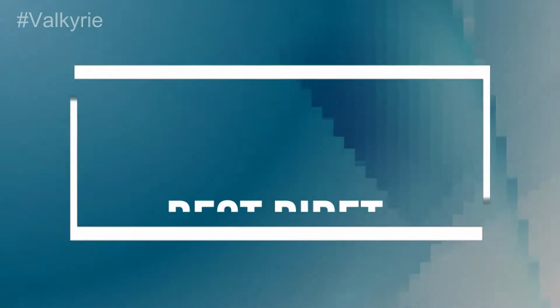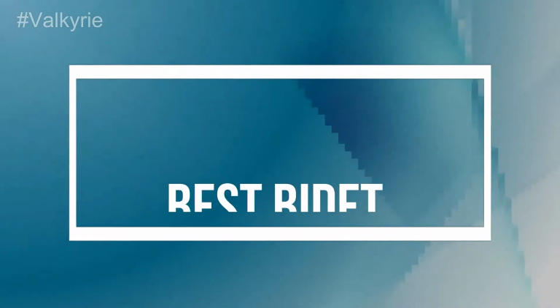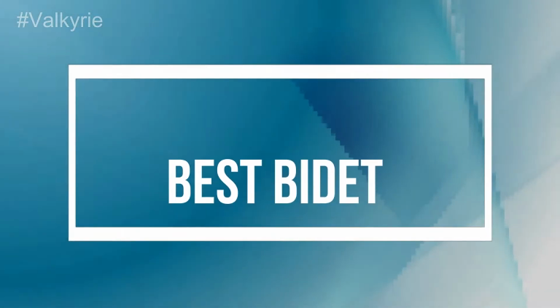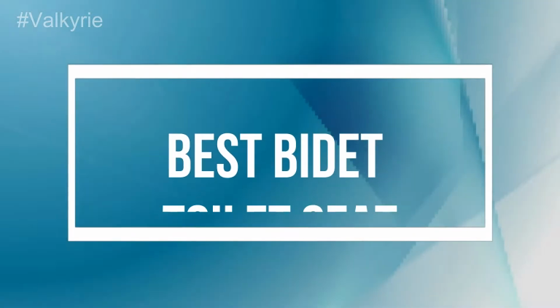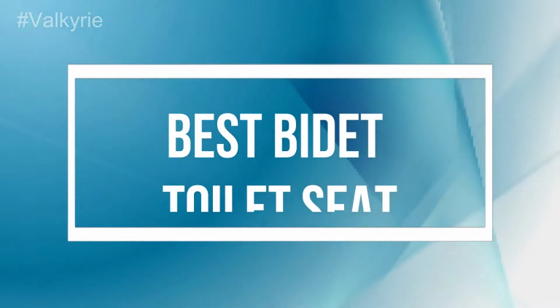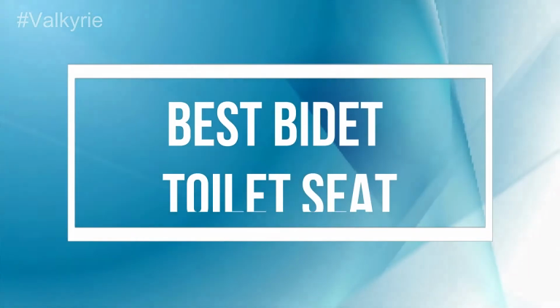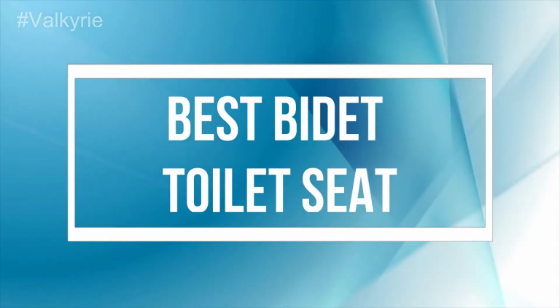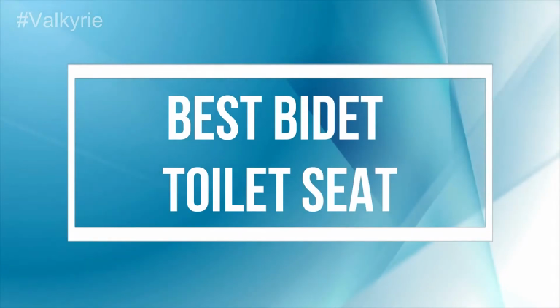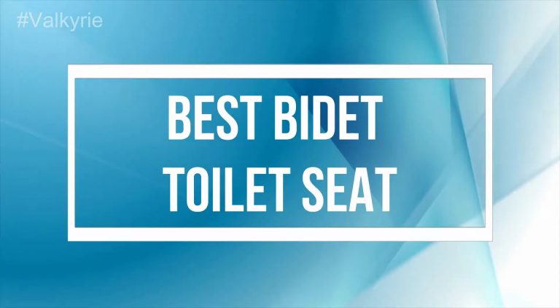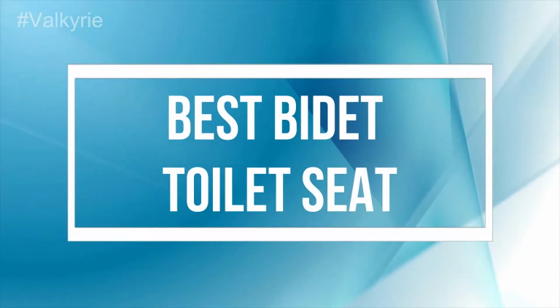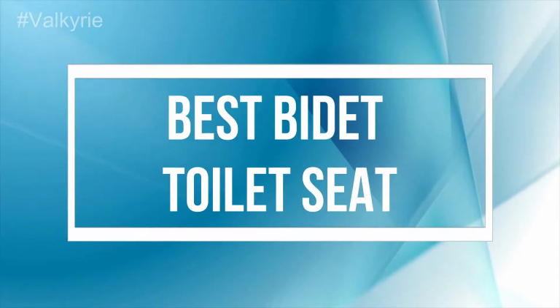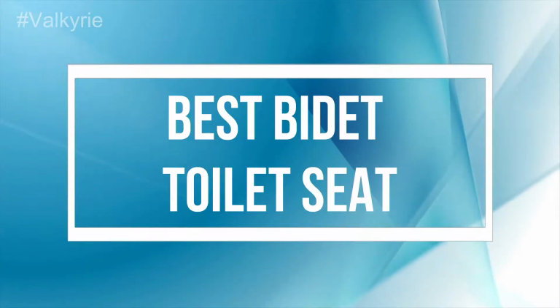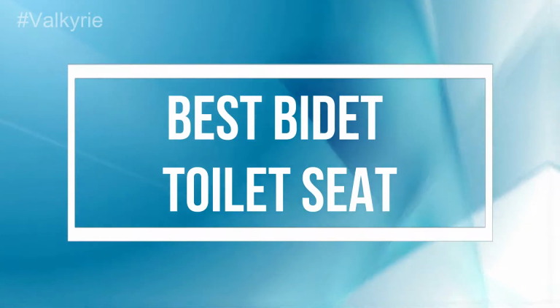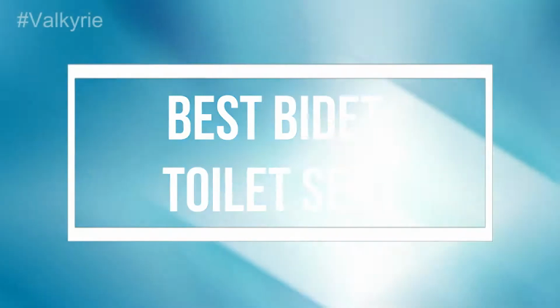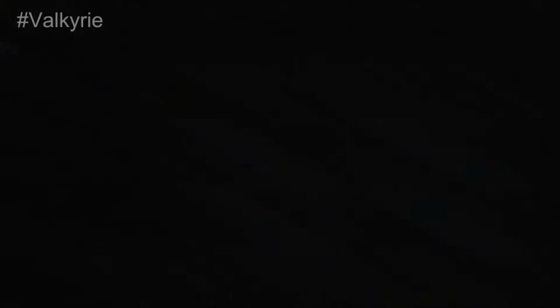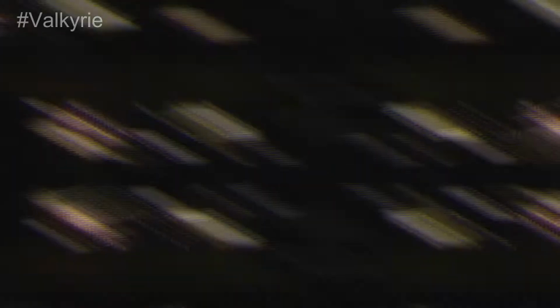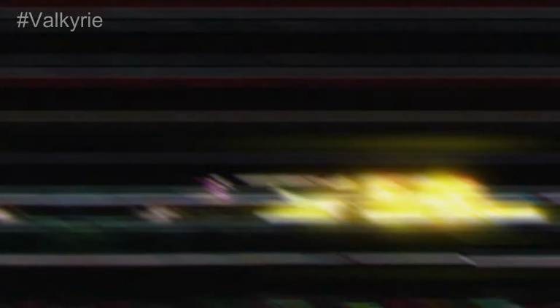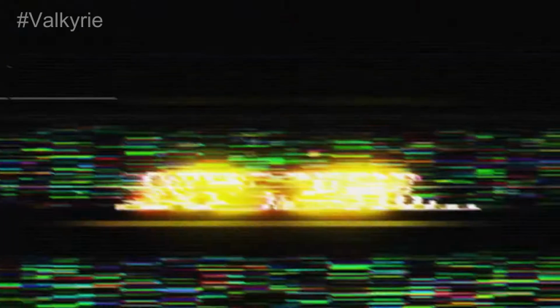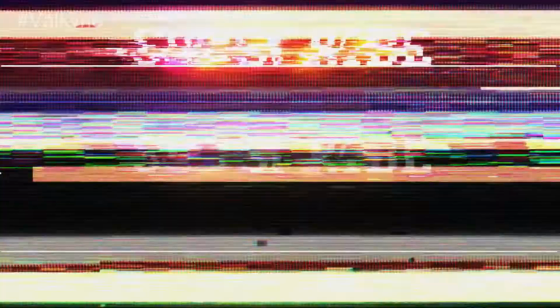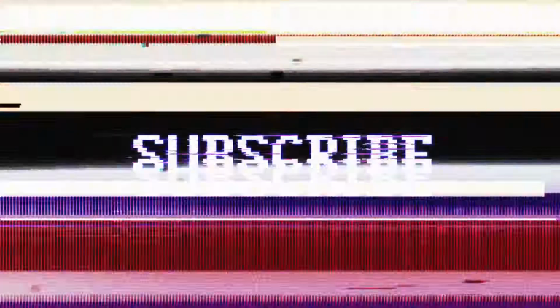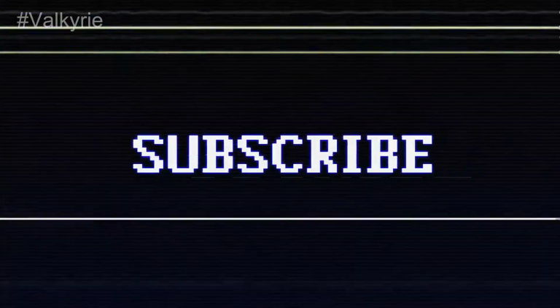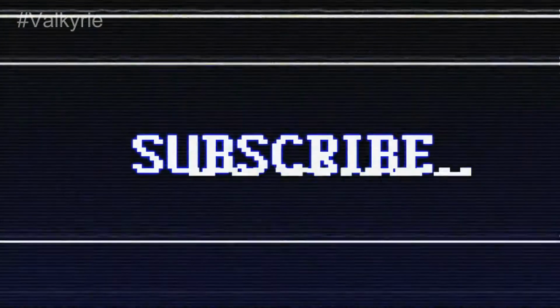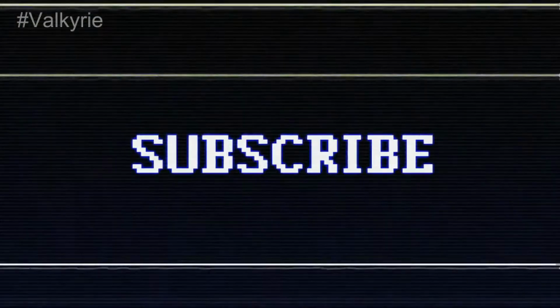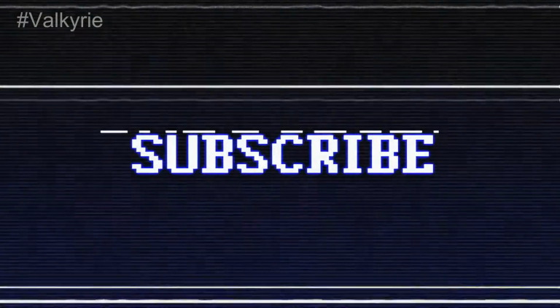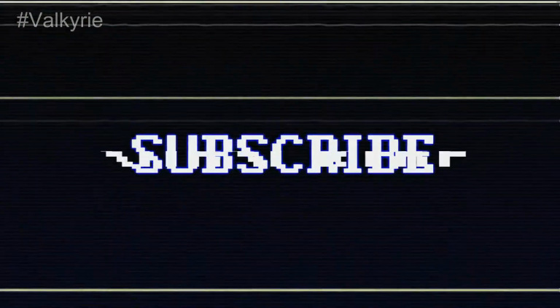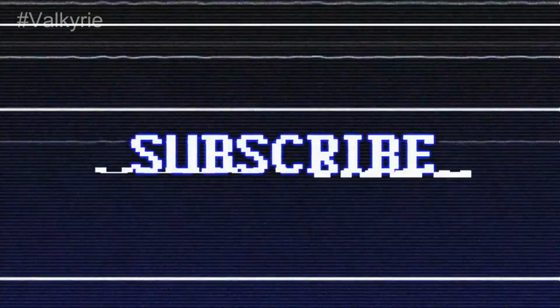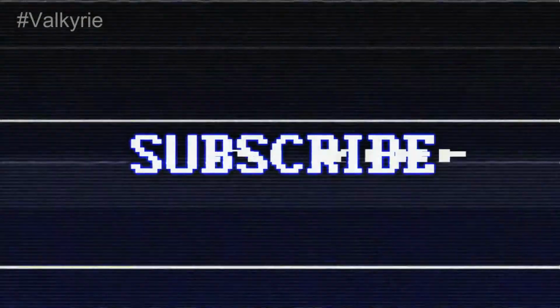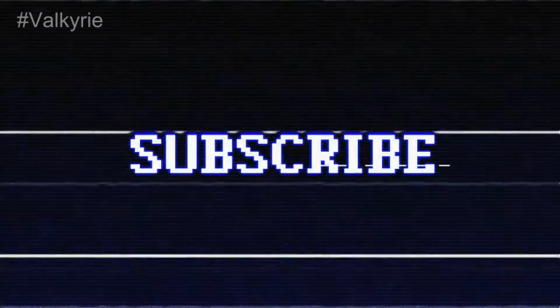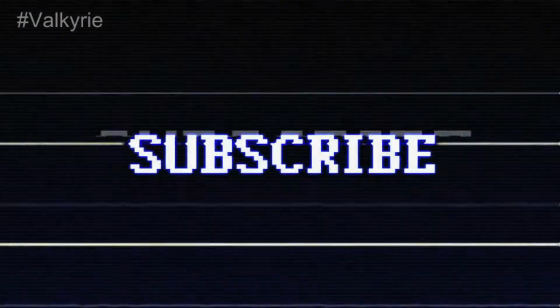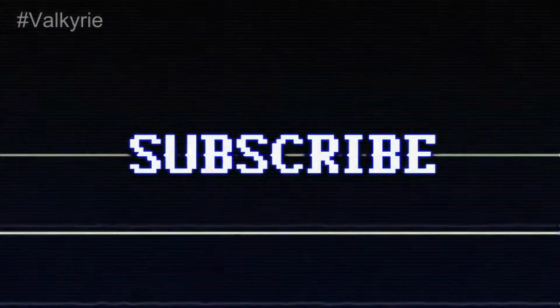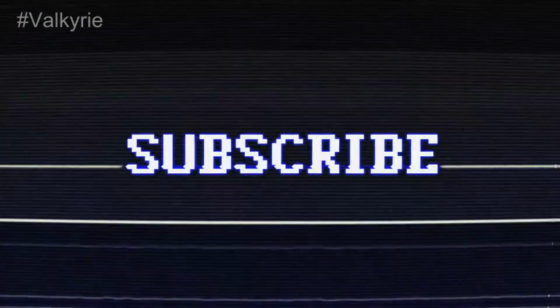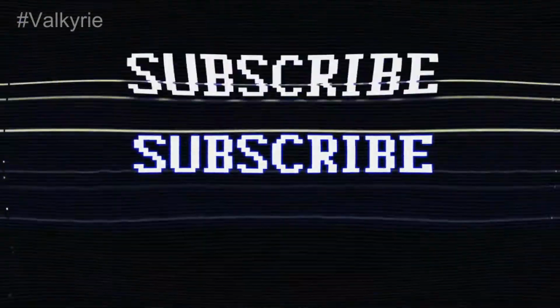Best Bidet Toilet Seat. If you're new to this channel, please subscribe and turn the notifications on.